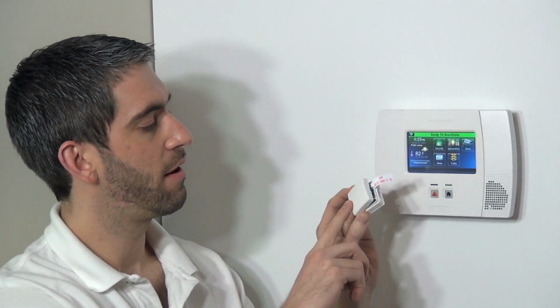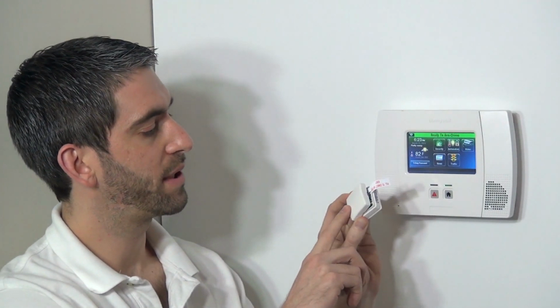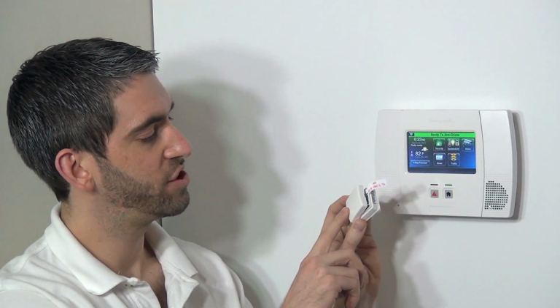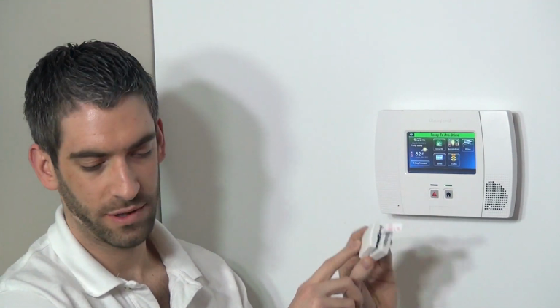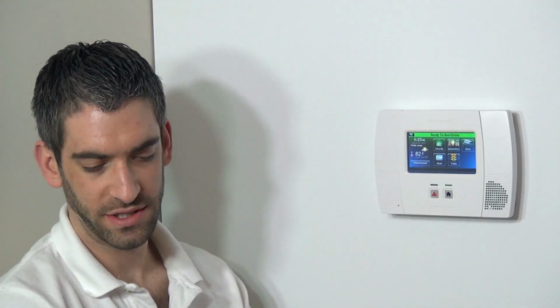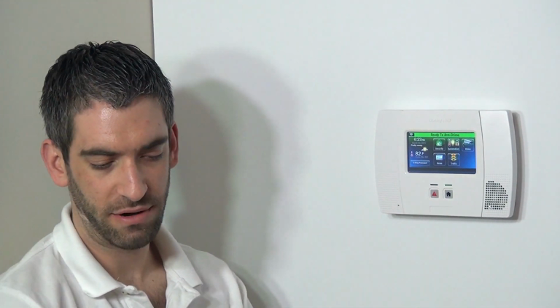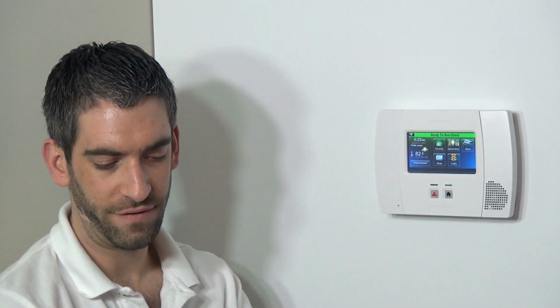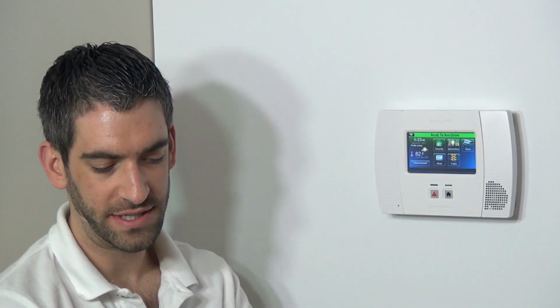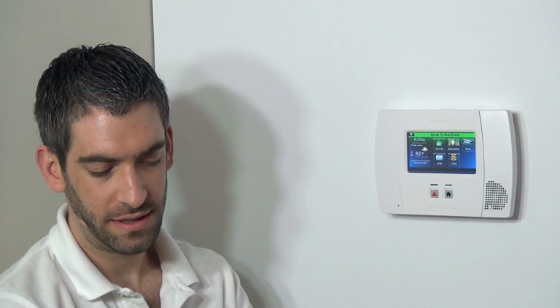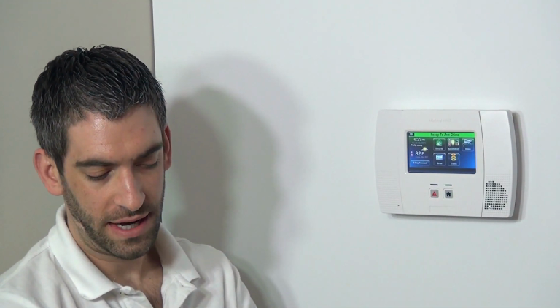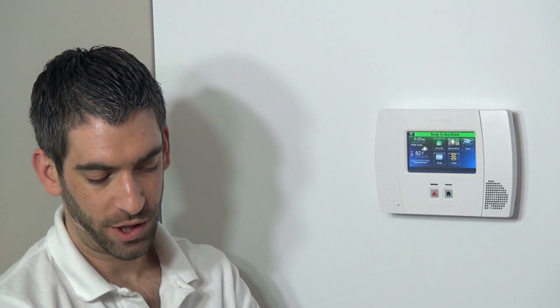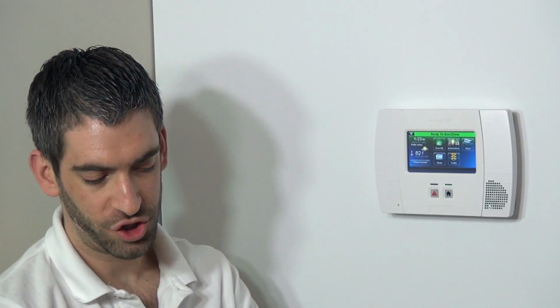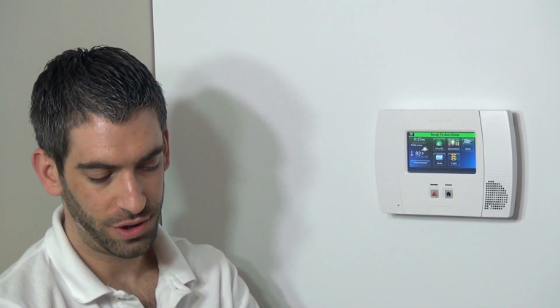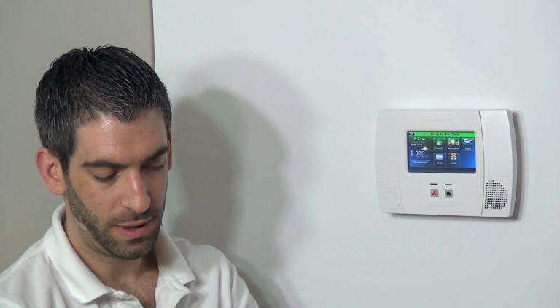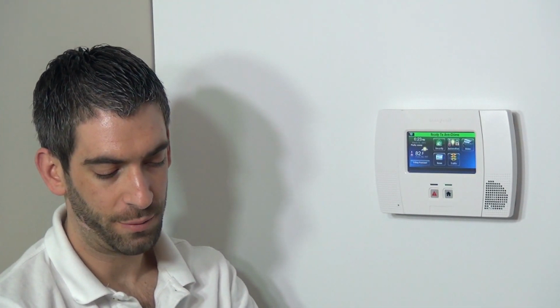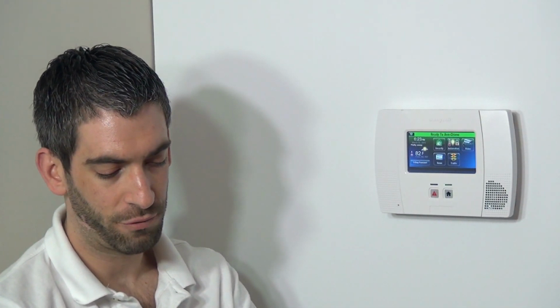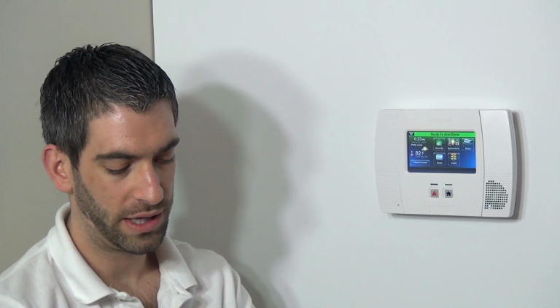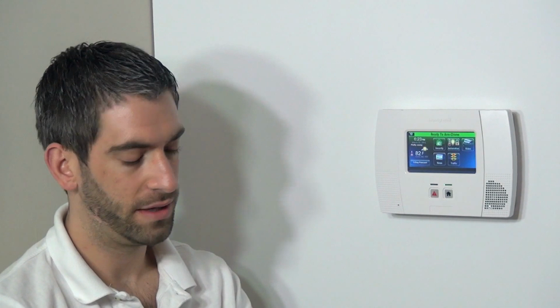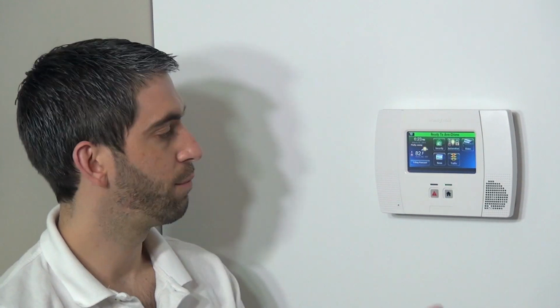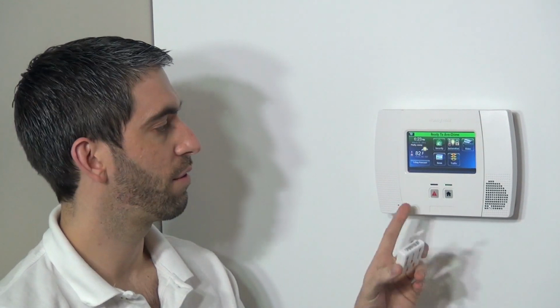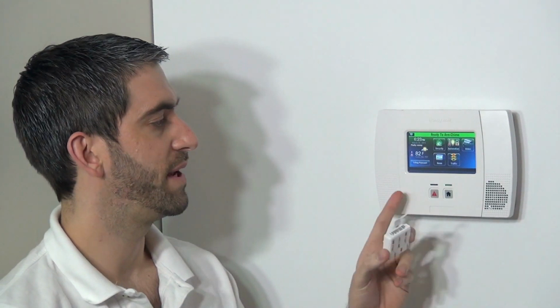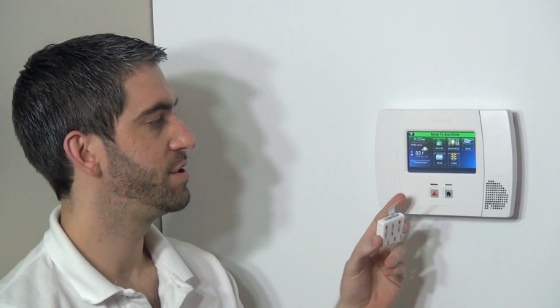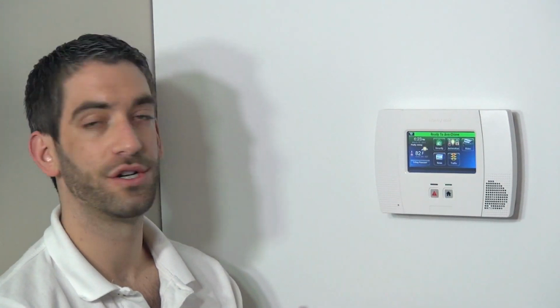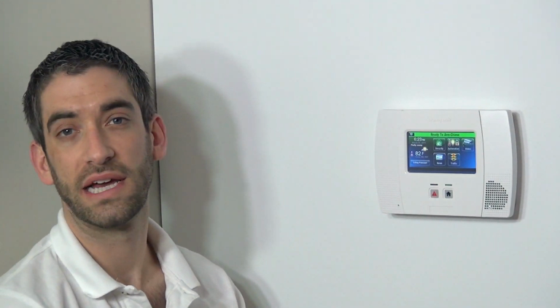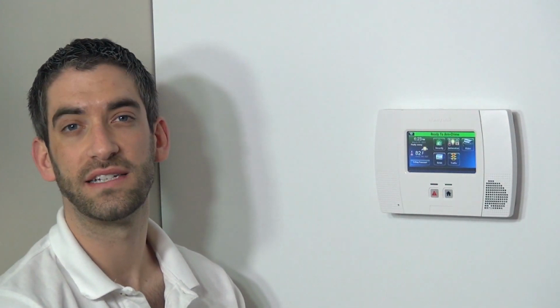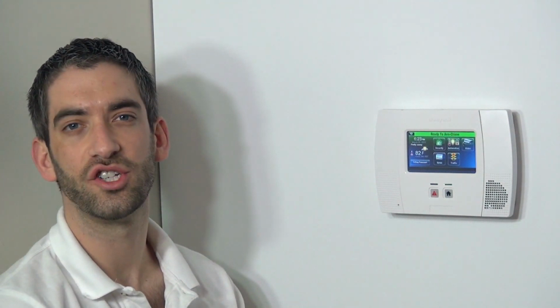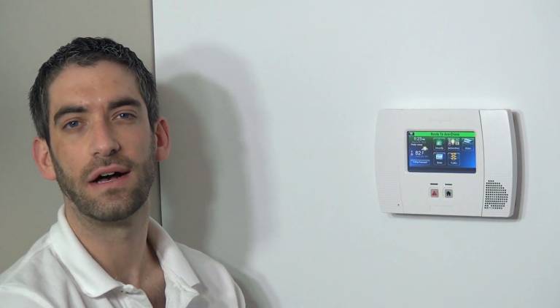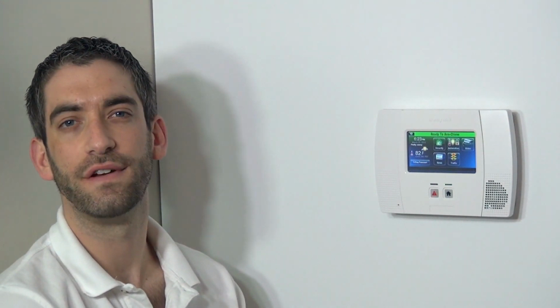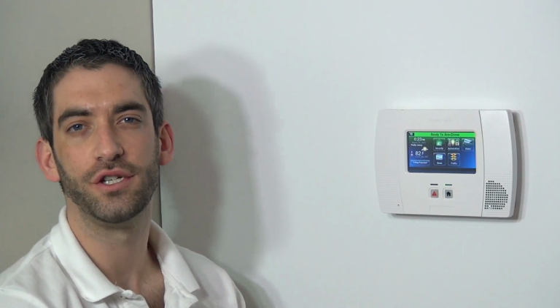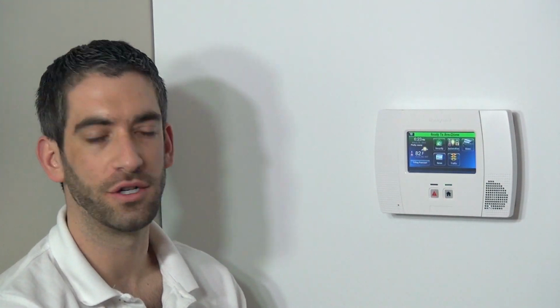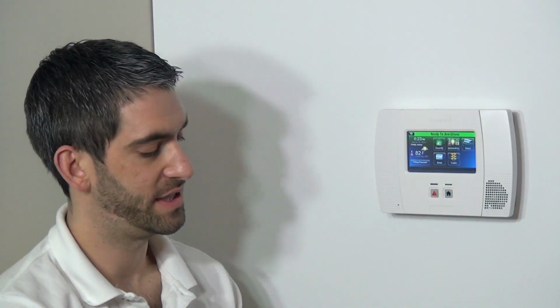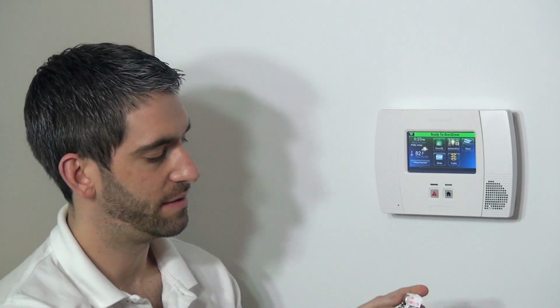There are applications where this is a great device, and we're going to show you how to enroll and program it to your Lynx Touch L5200 system.